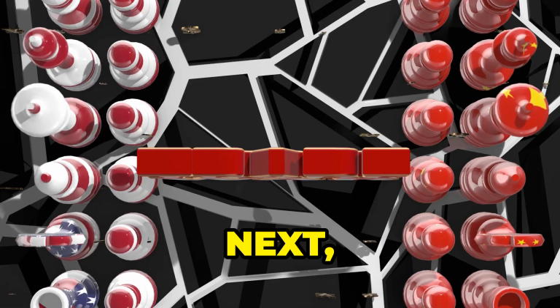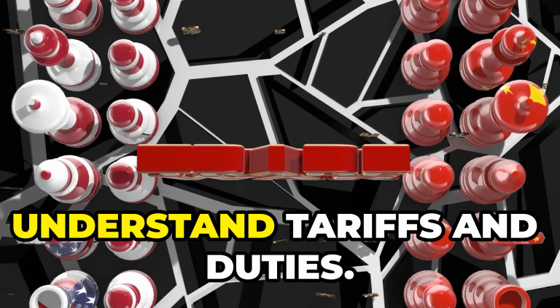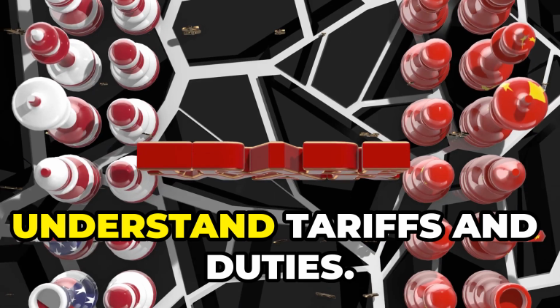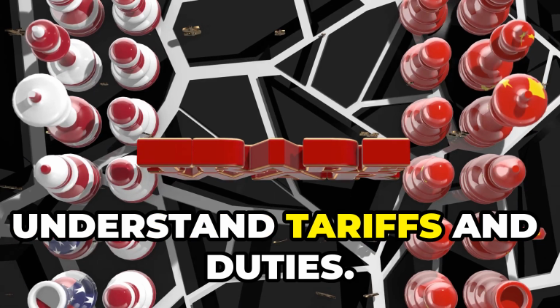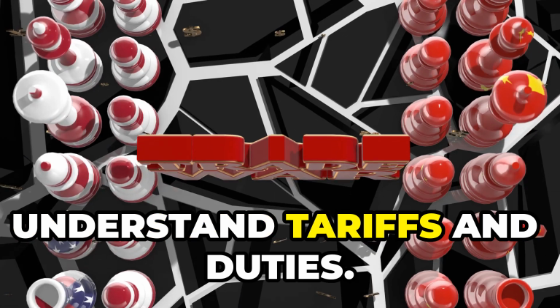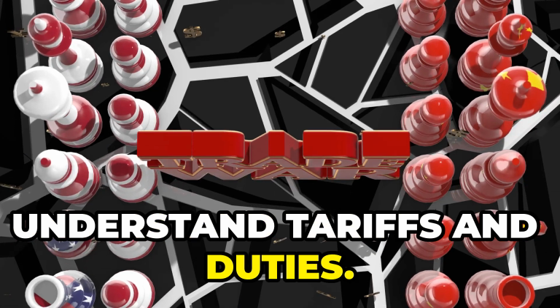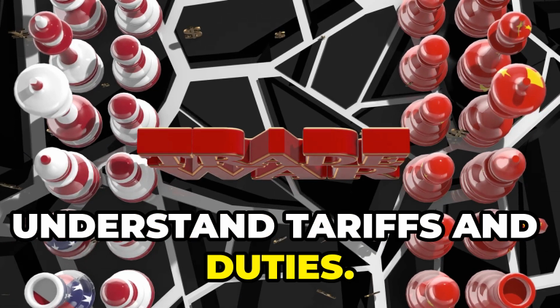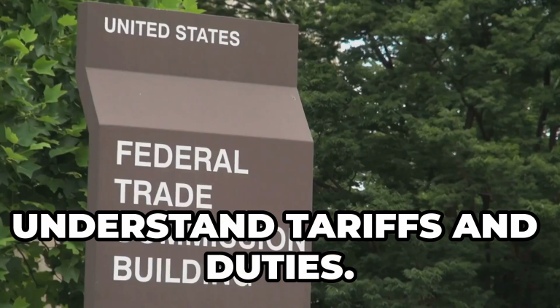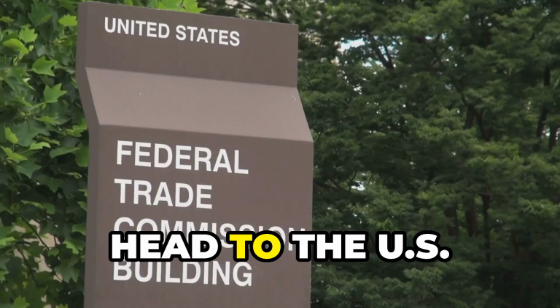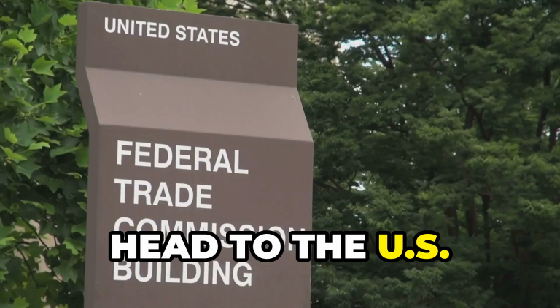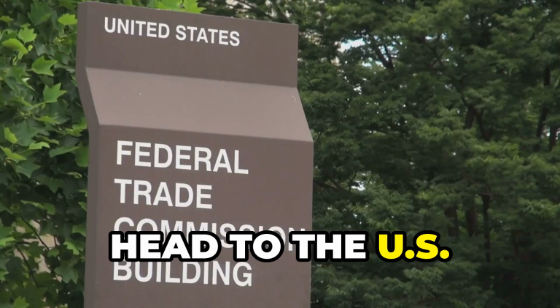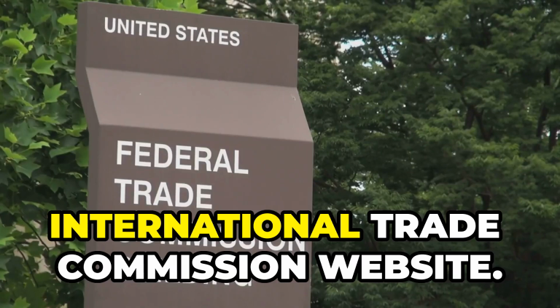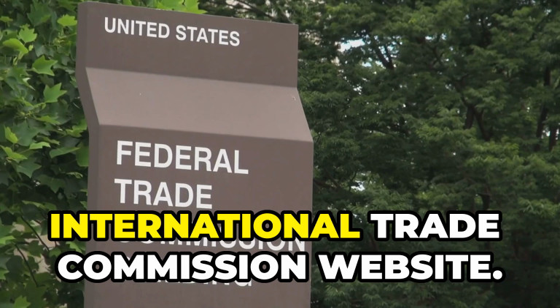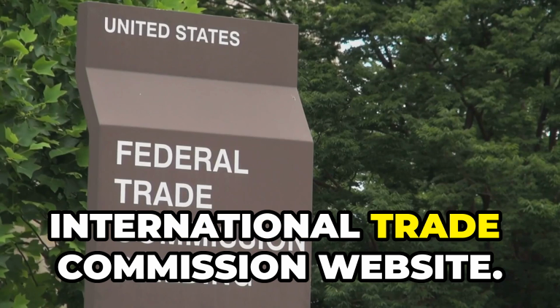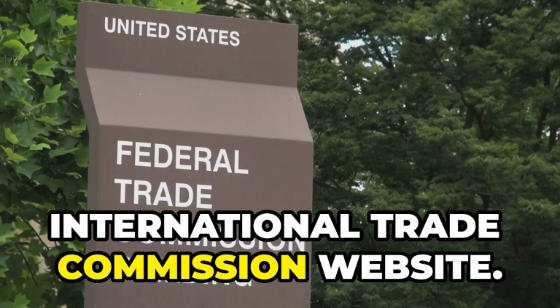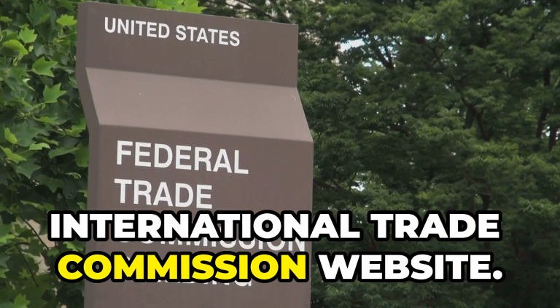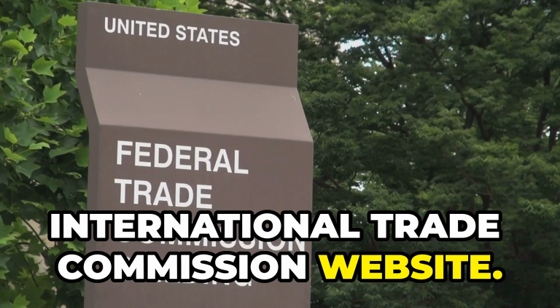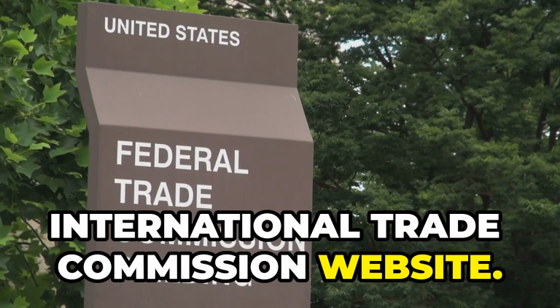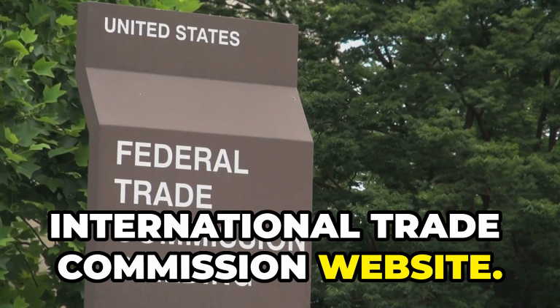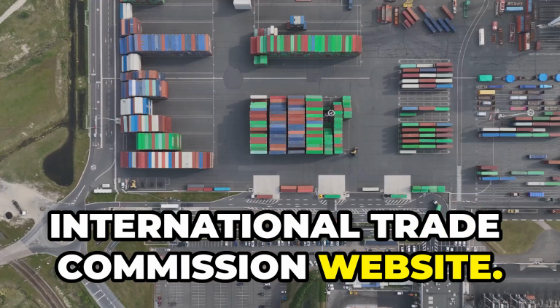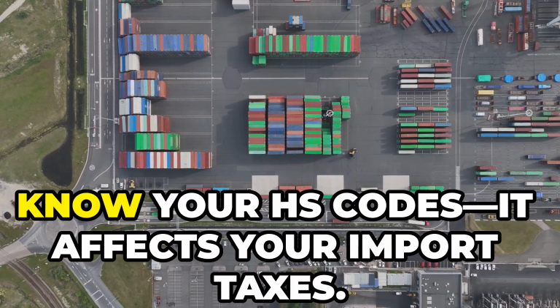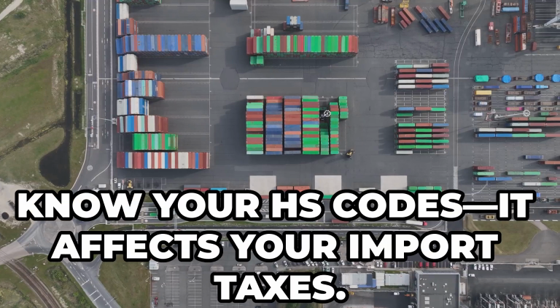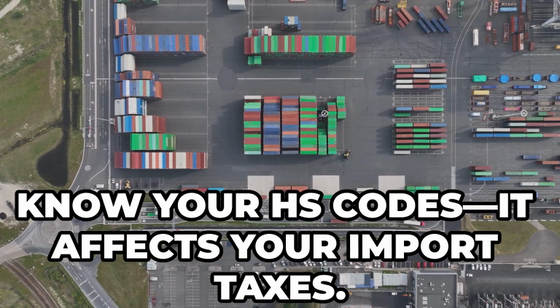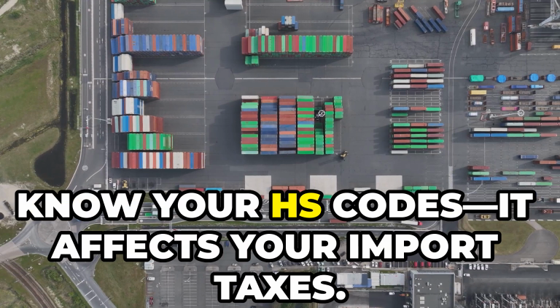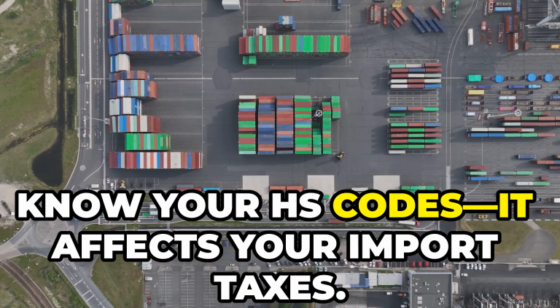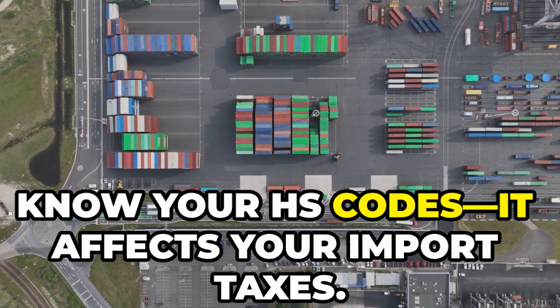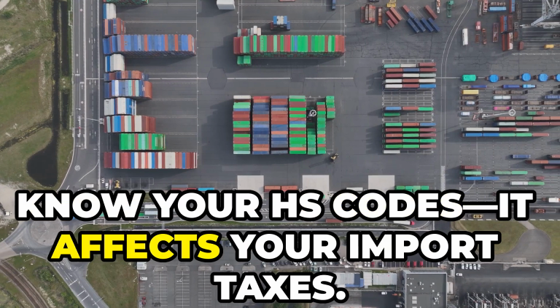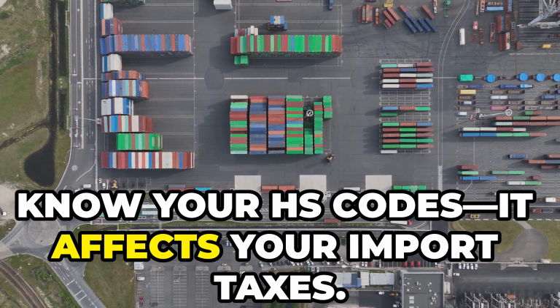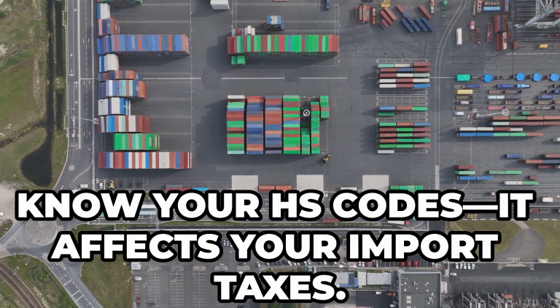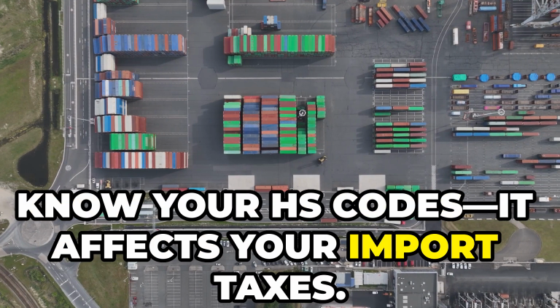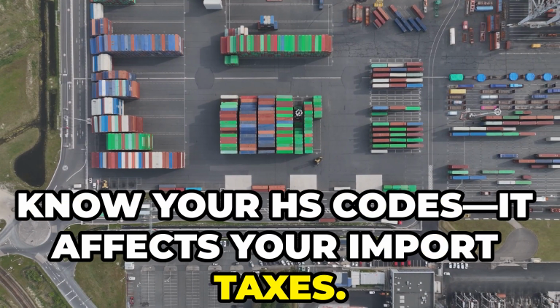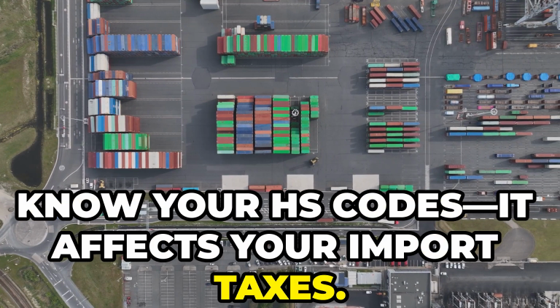Next, understand tariffs and duties. Head to the U.S. International Trade Commission website. Know your HS codes — it affects your import taxes.